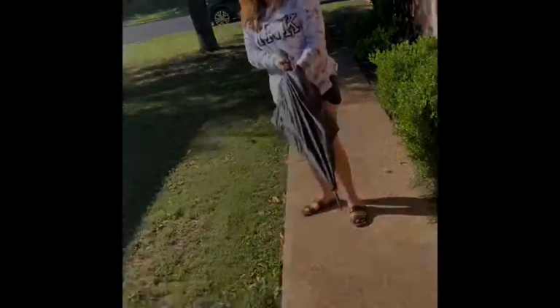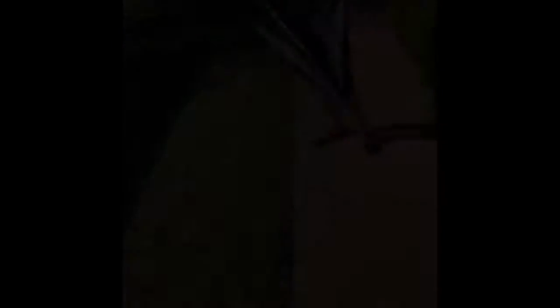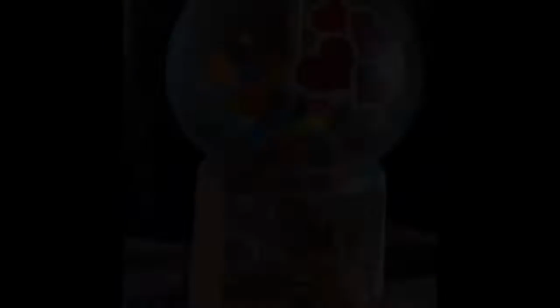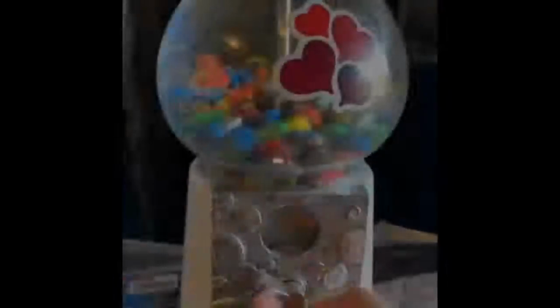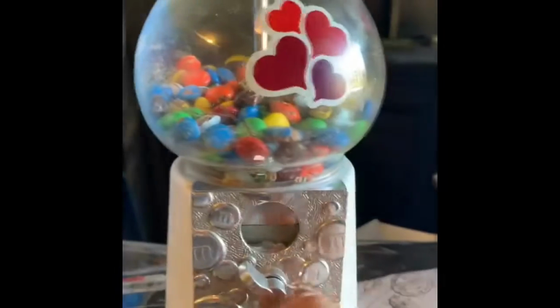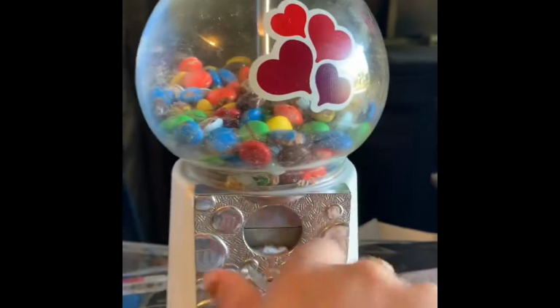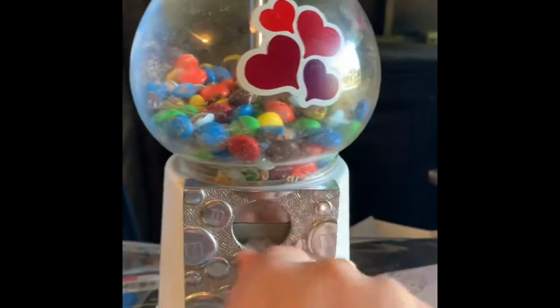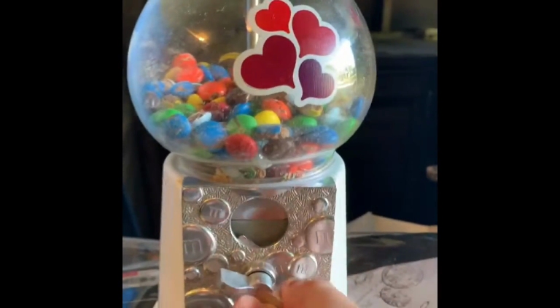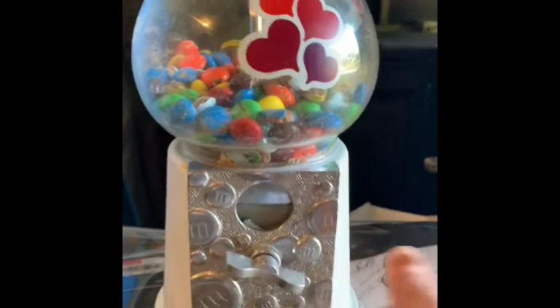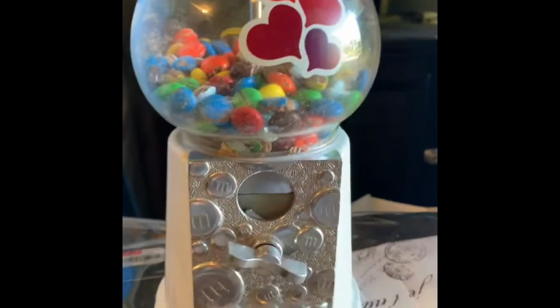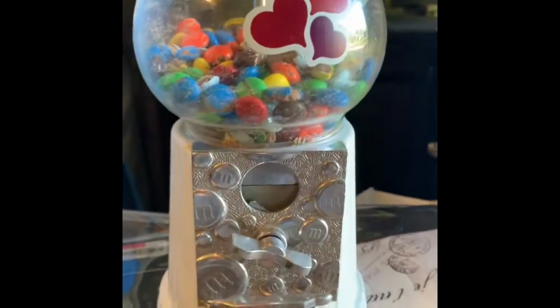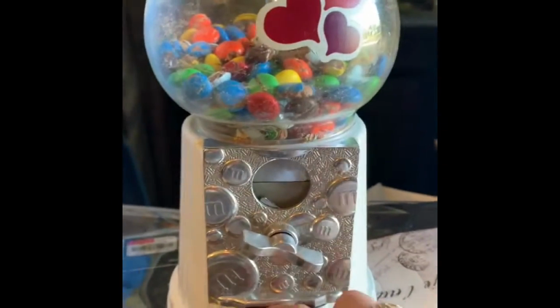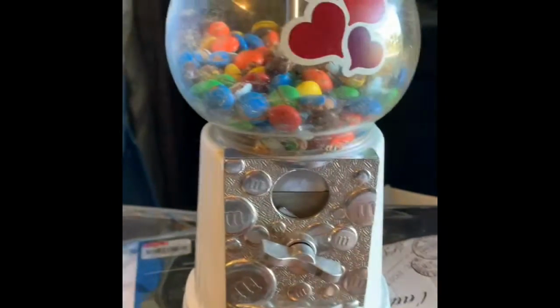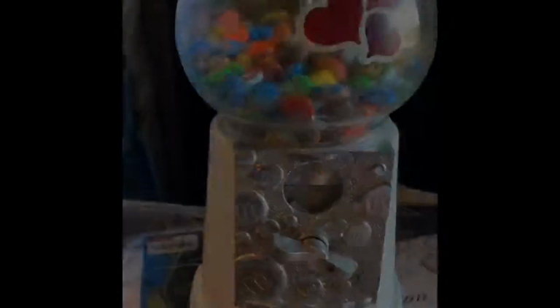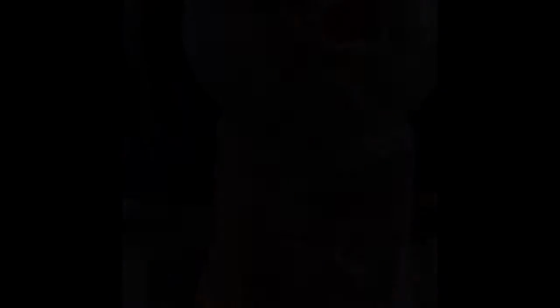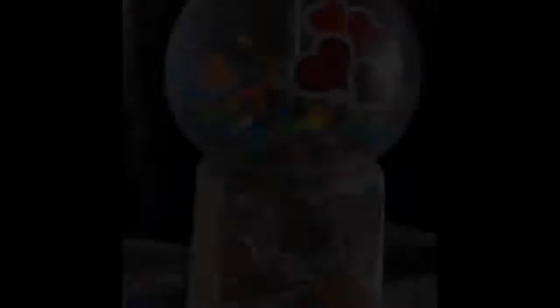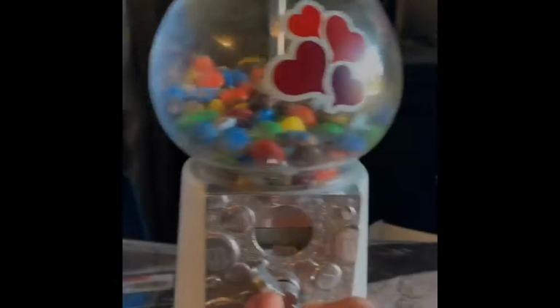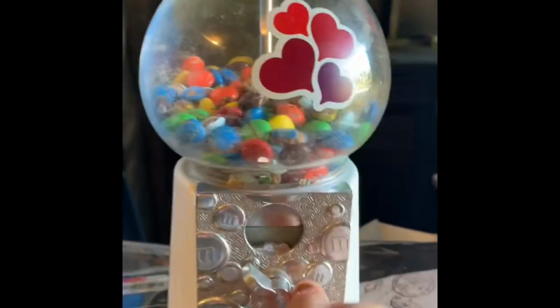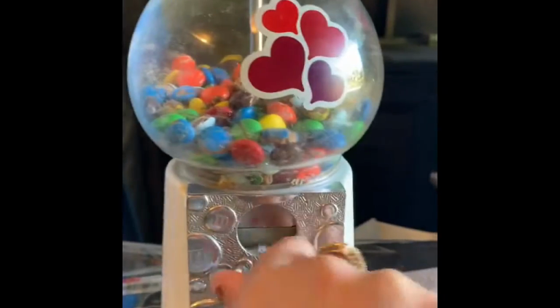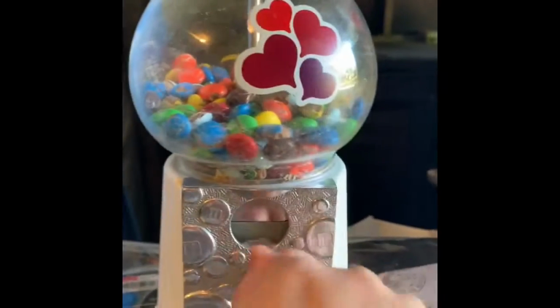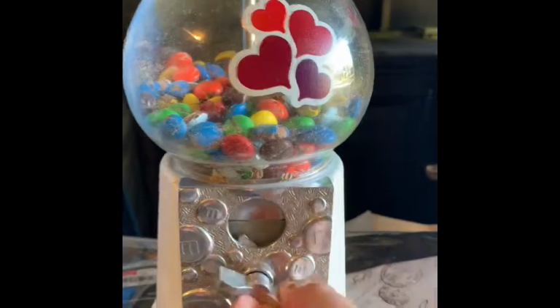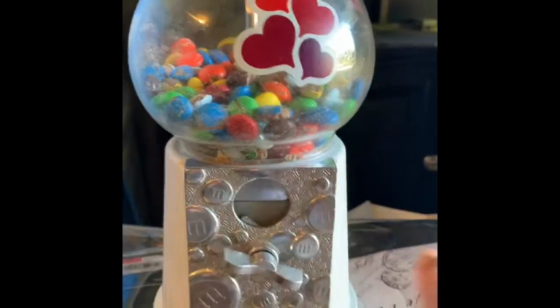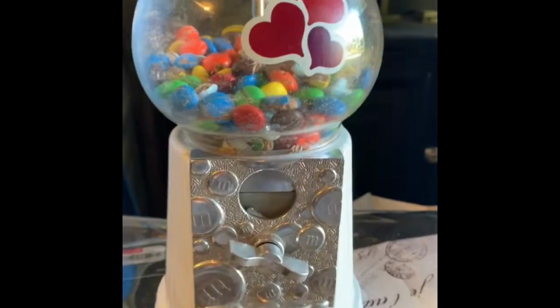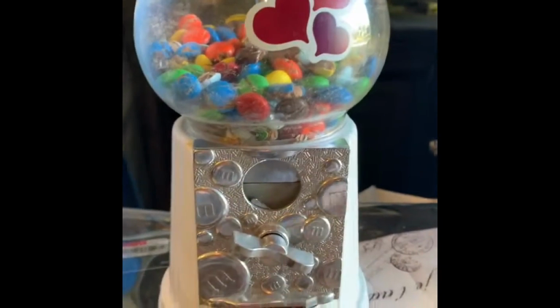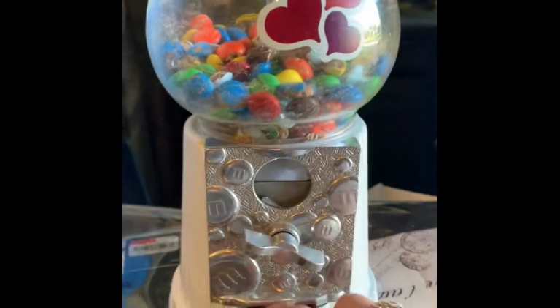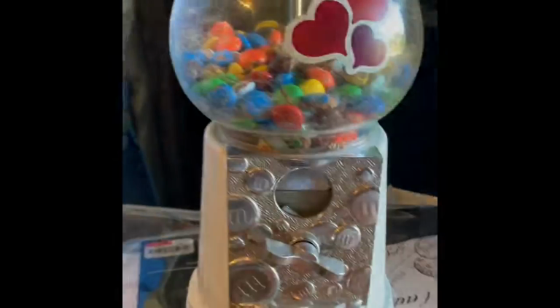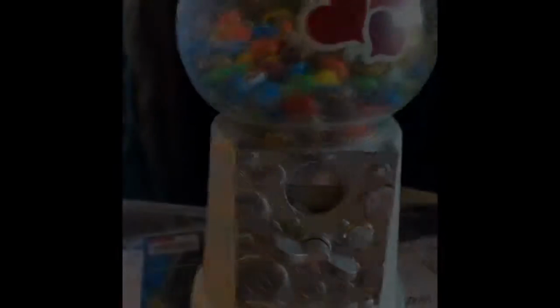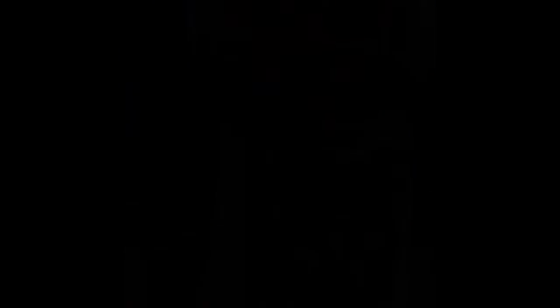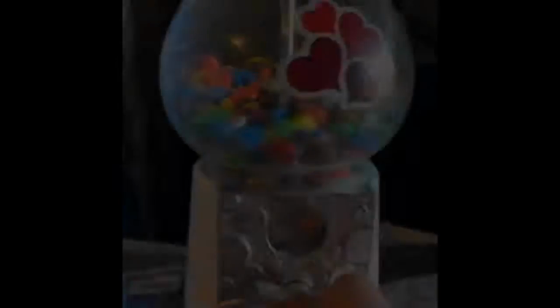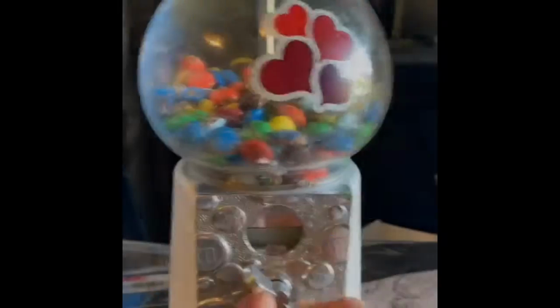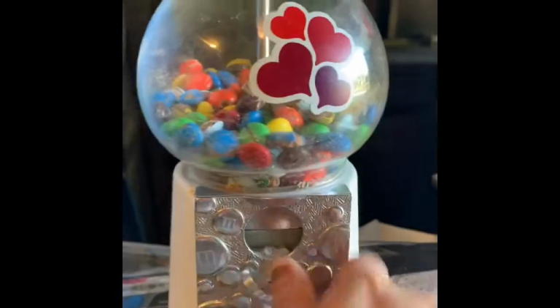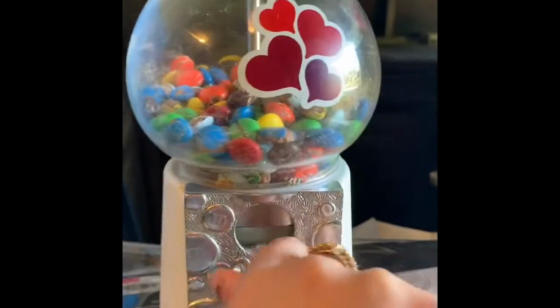This is my candy machine. Whenever I turn the wheel, the screws inside move around the candy and push it out.